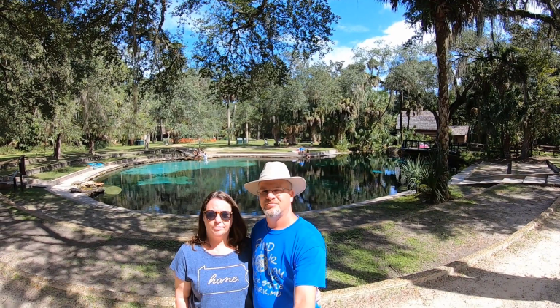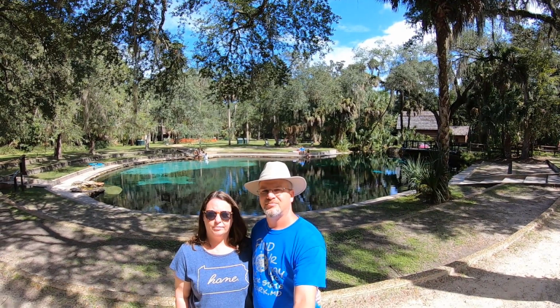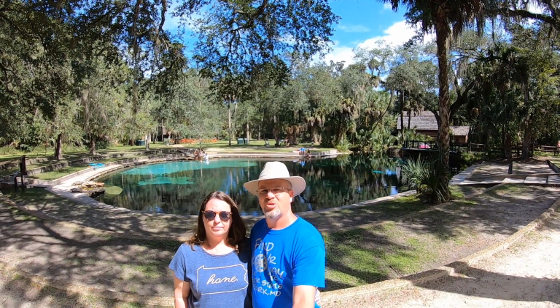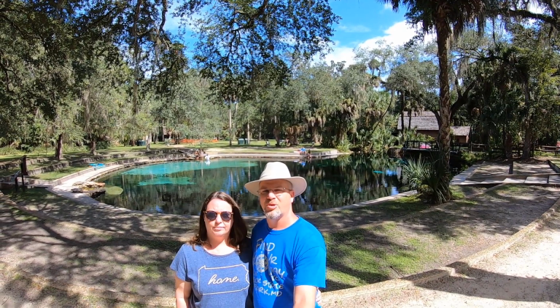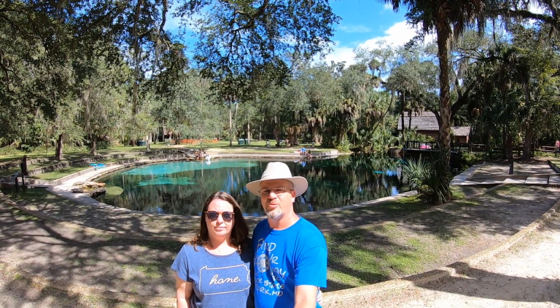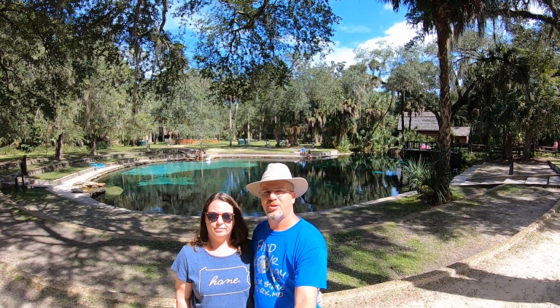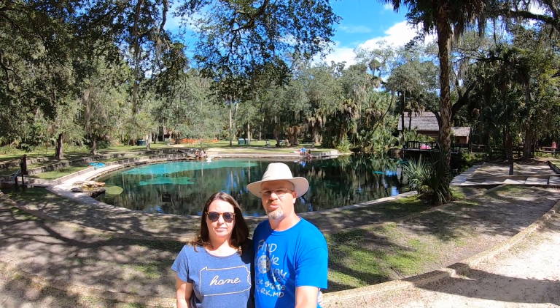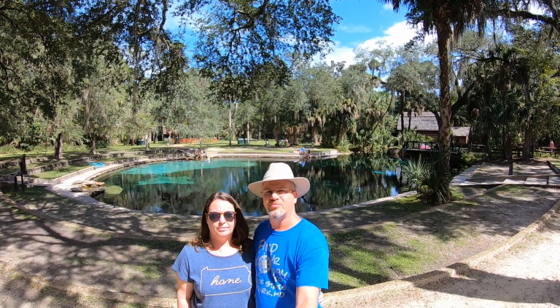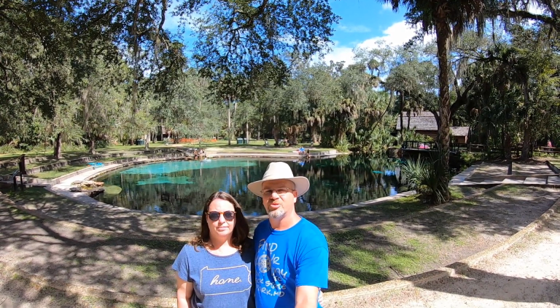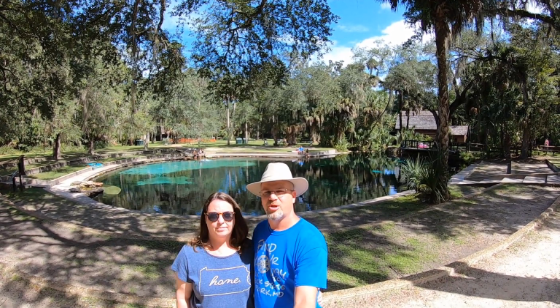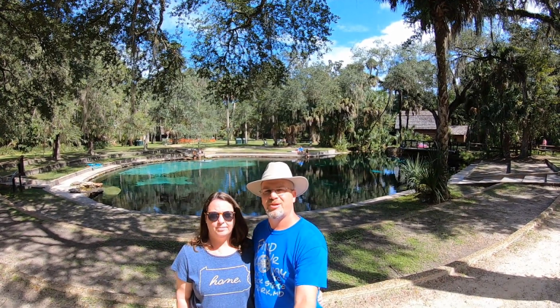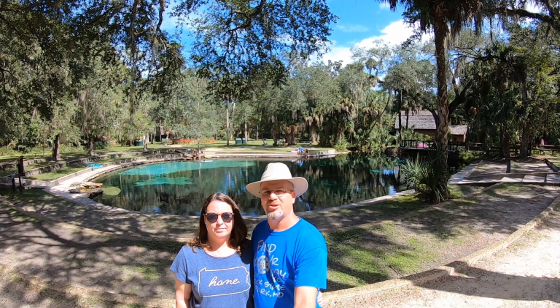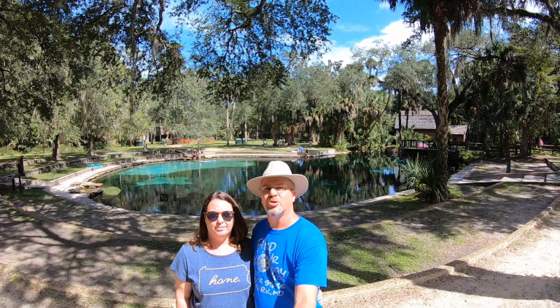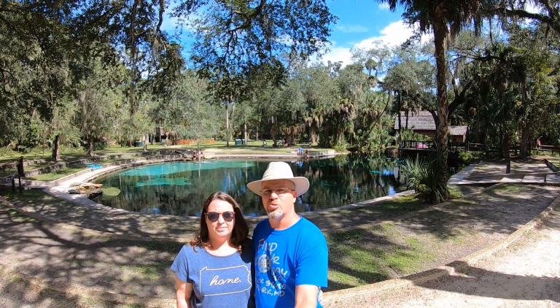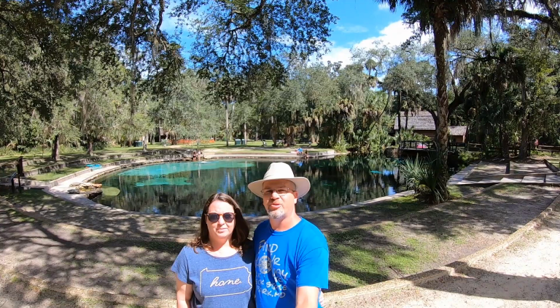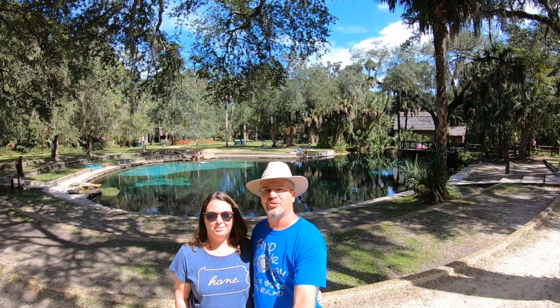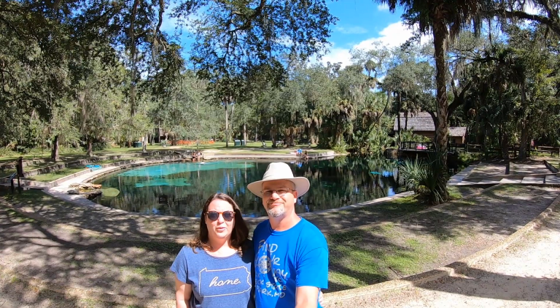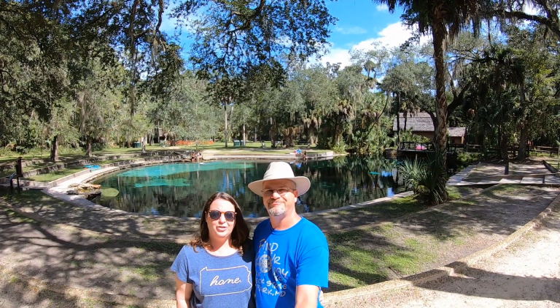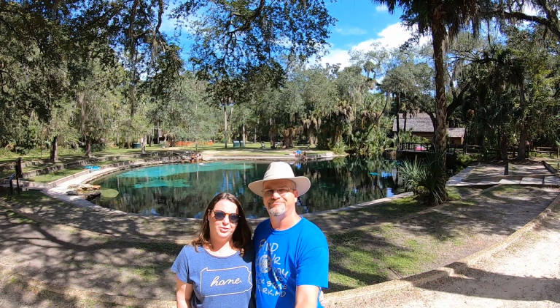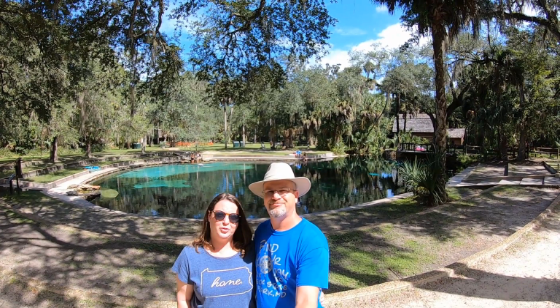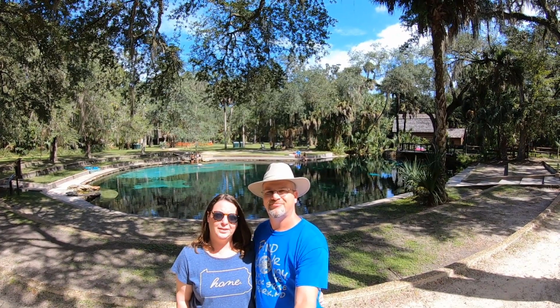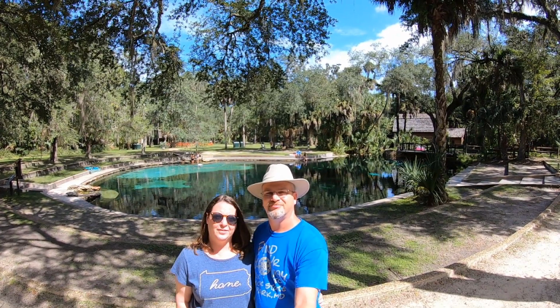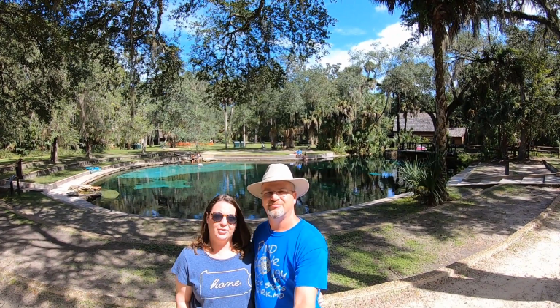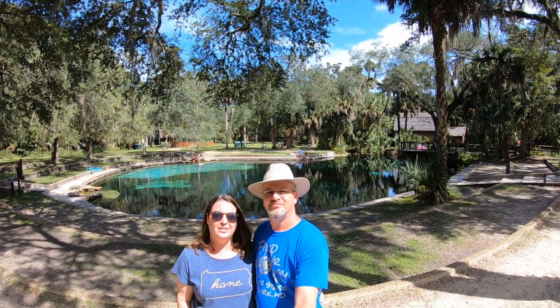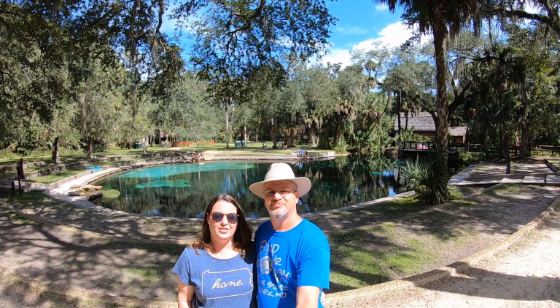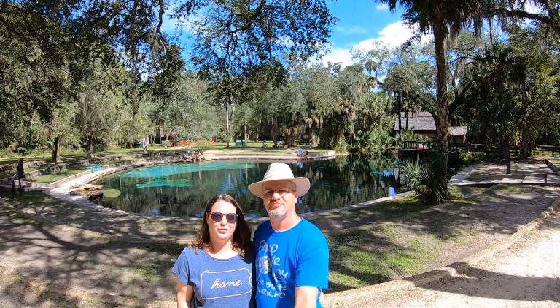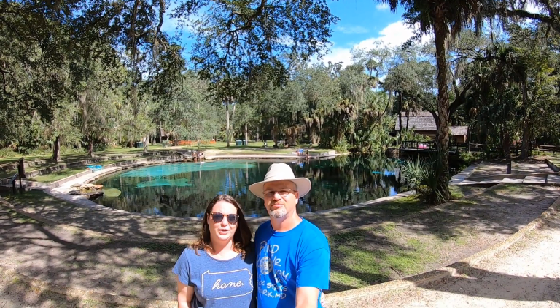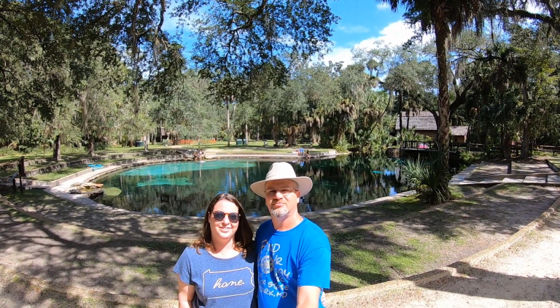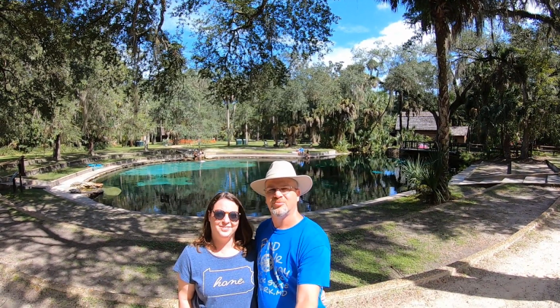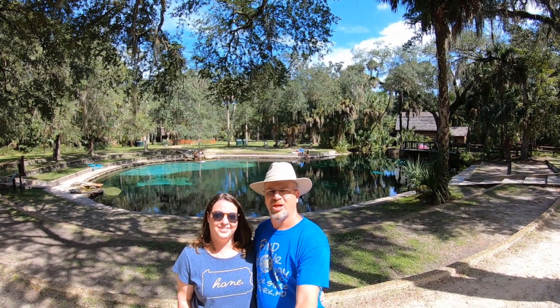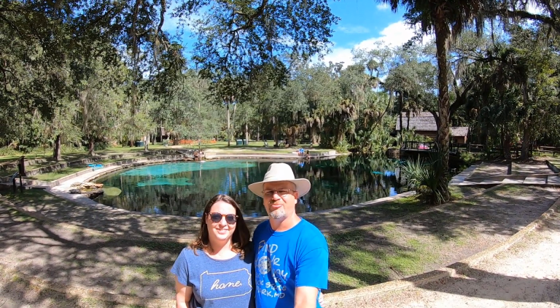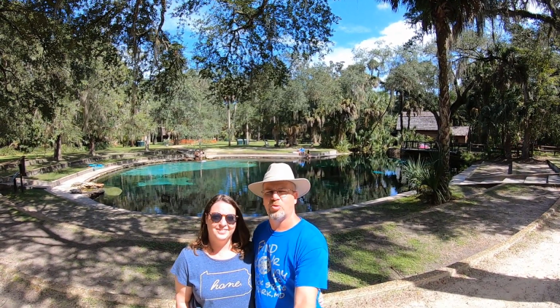Hello everyone and welcome to John and Mandy to RVing. We're at Juniper Springs in the Ocala National Forest in Florida.